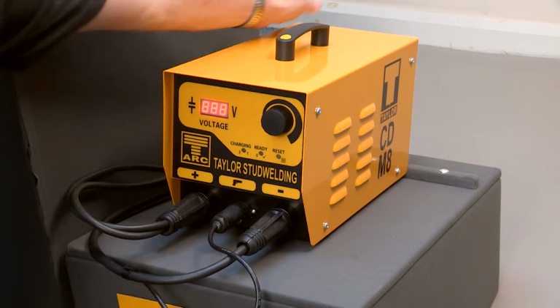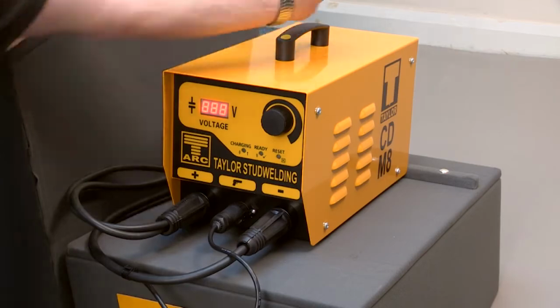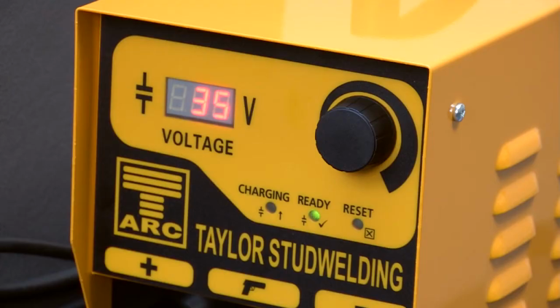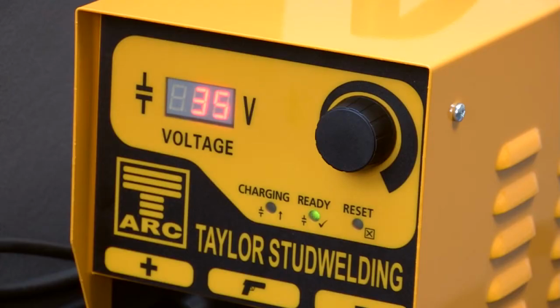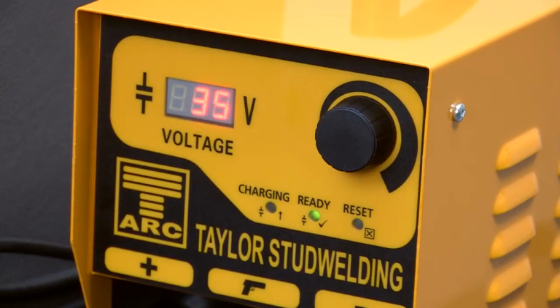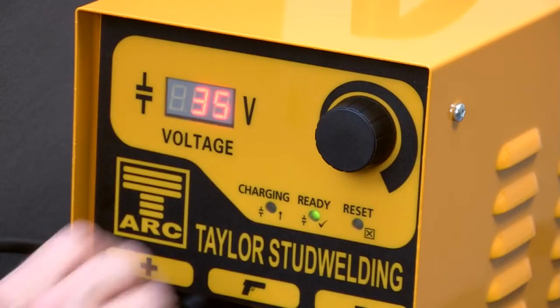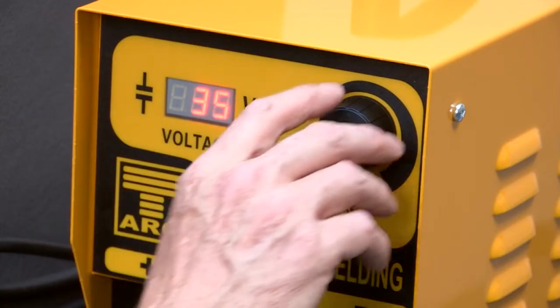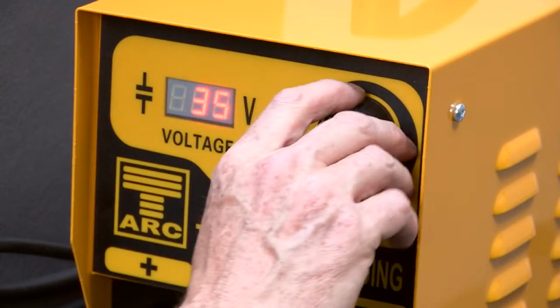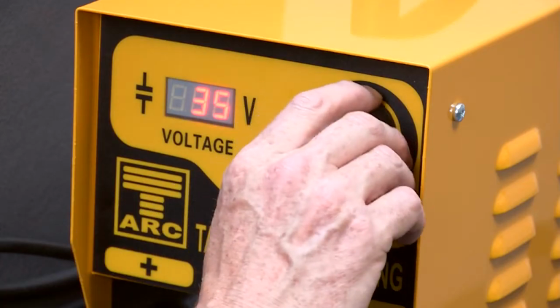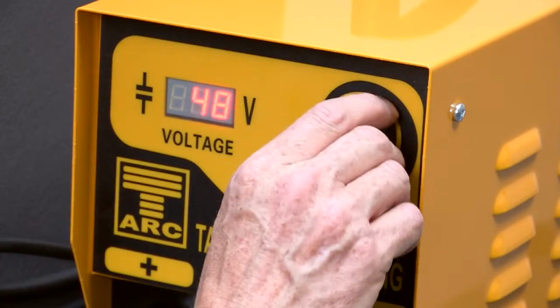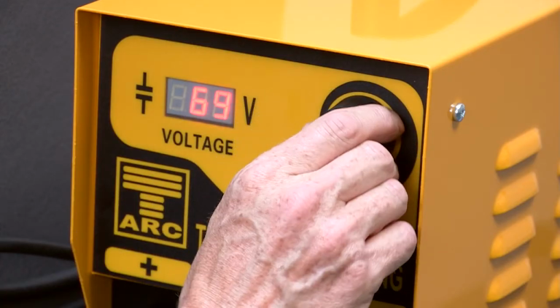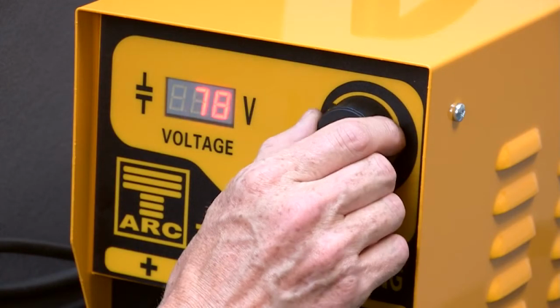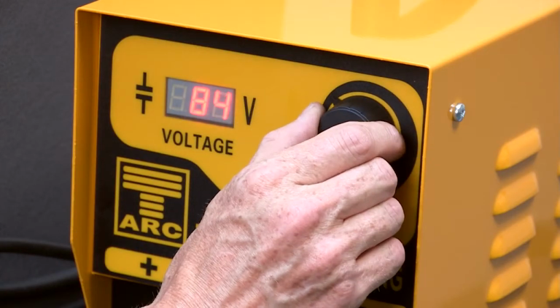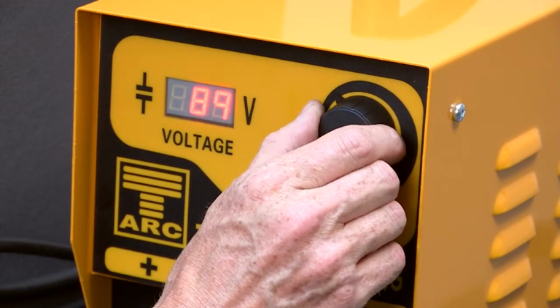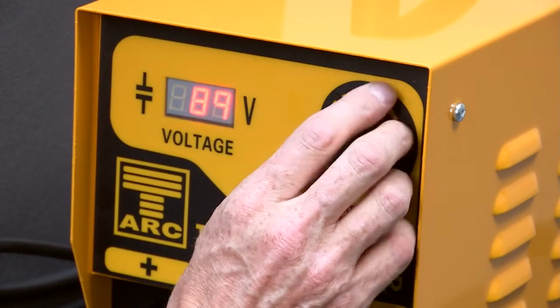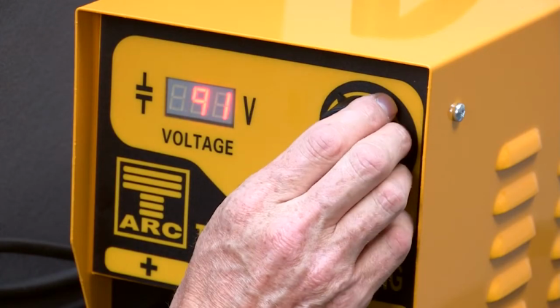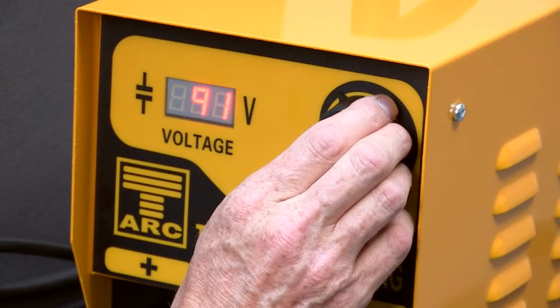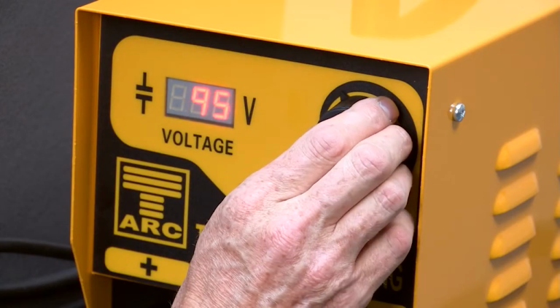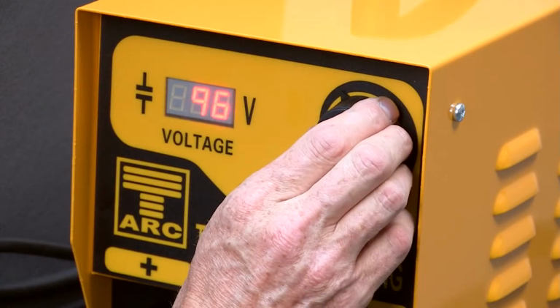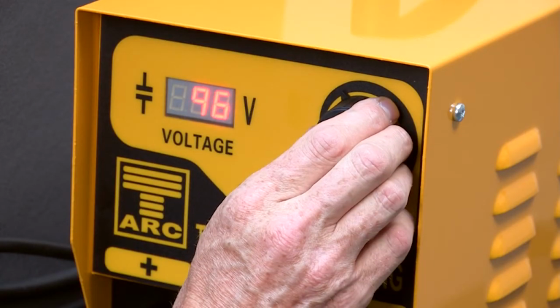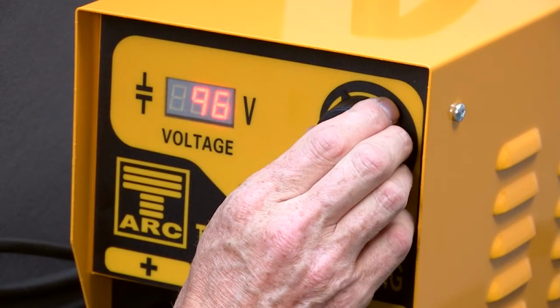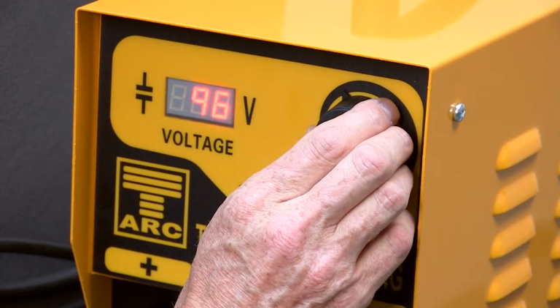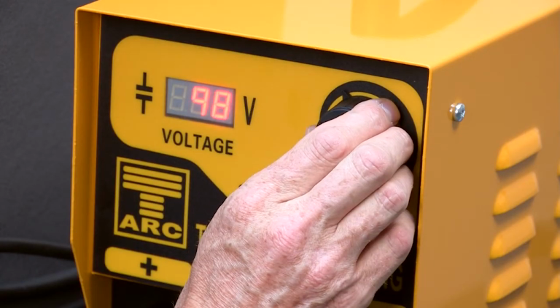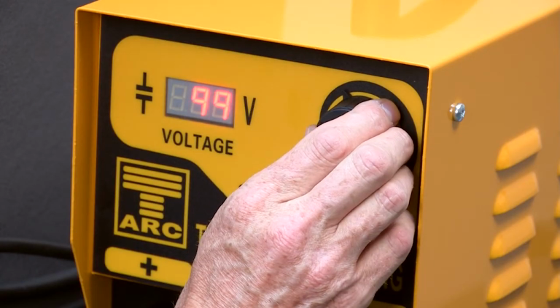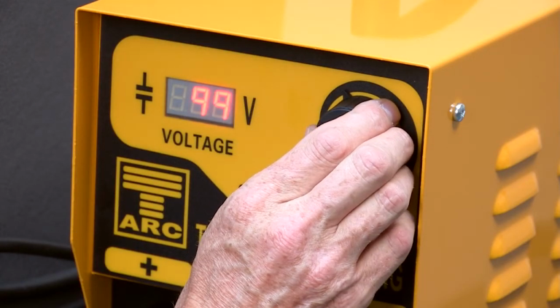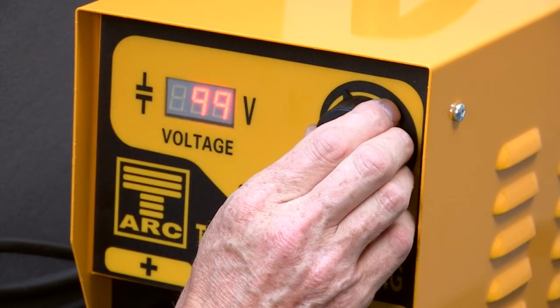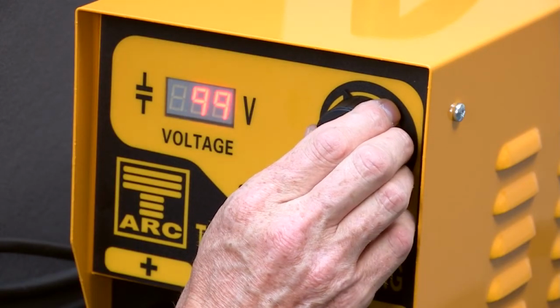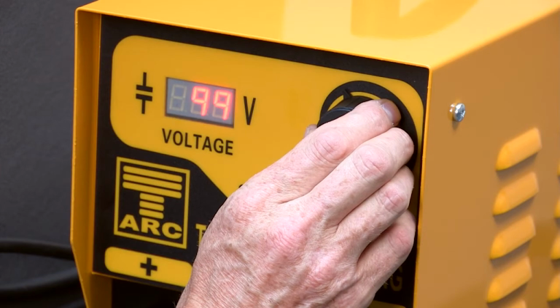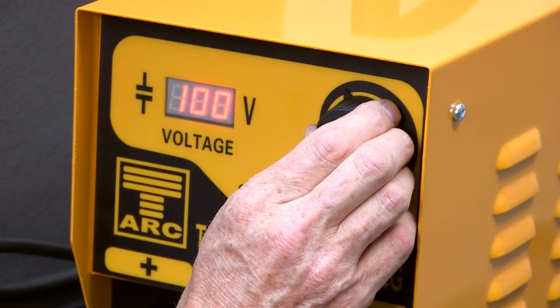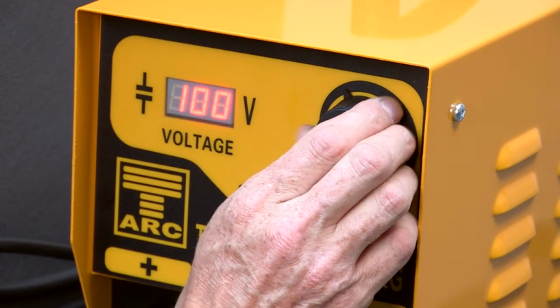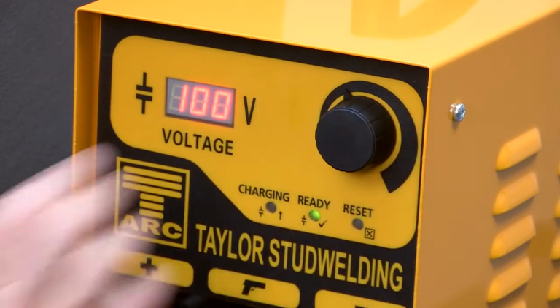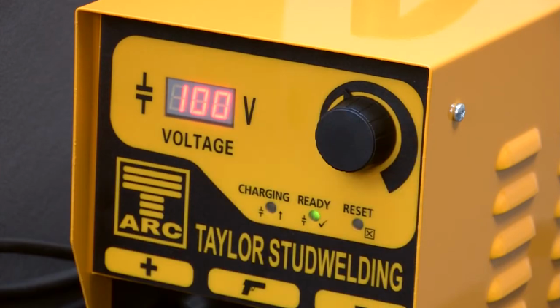Switch on the controller and adjust to the required voltage for the stud to be welded. This can be found in the operating manual.